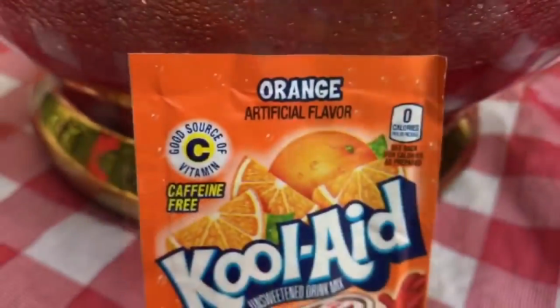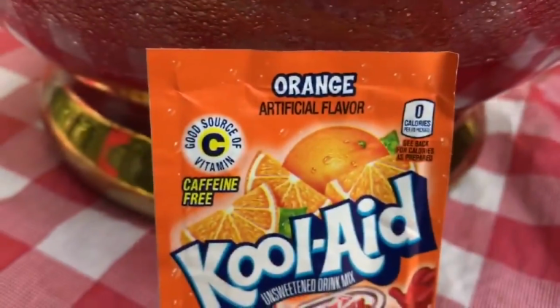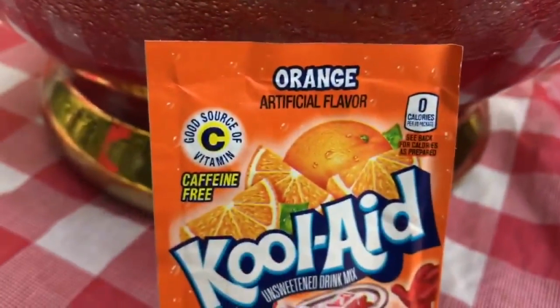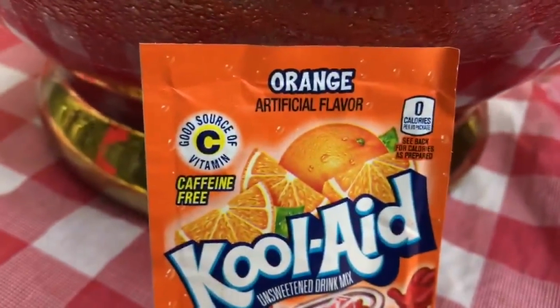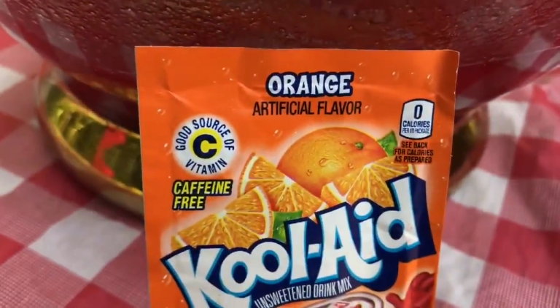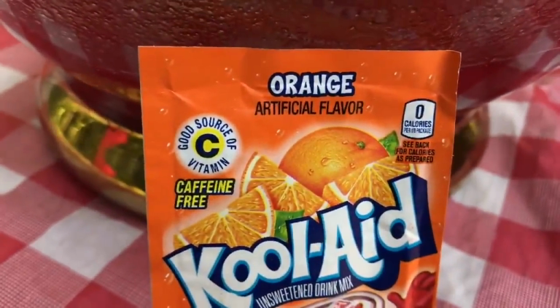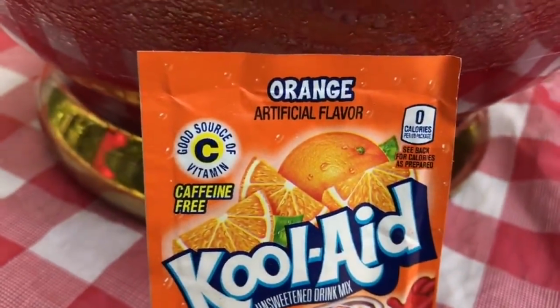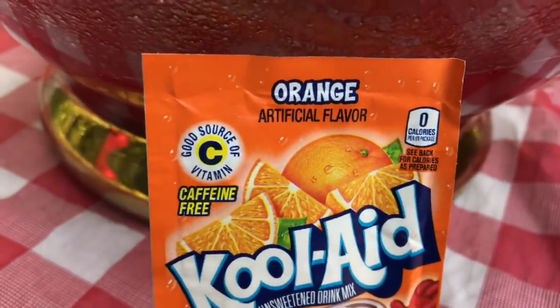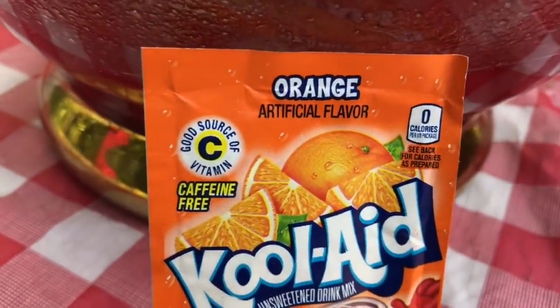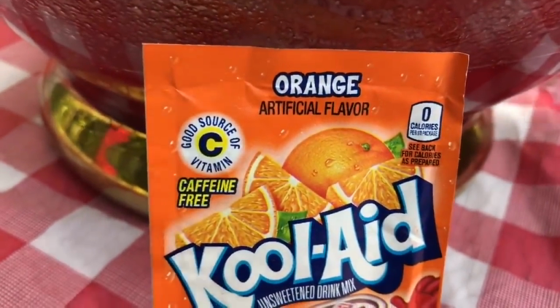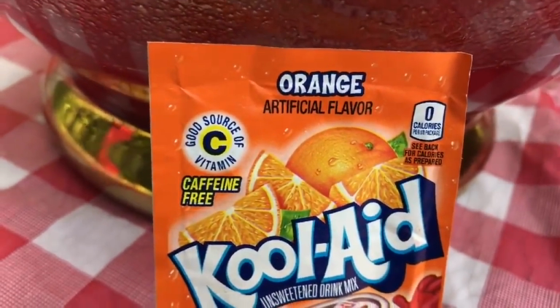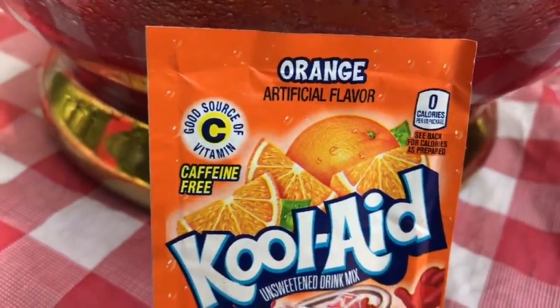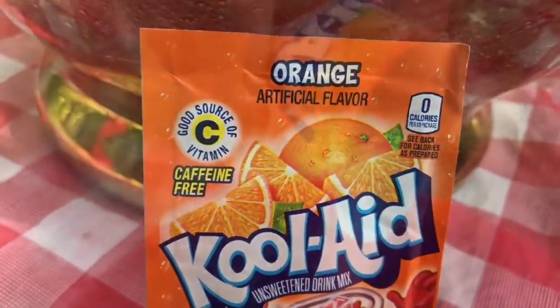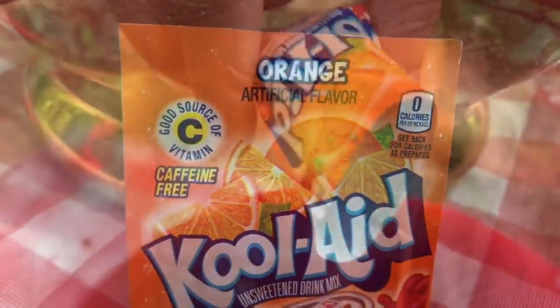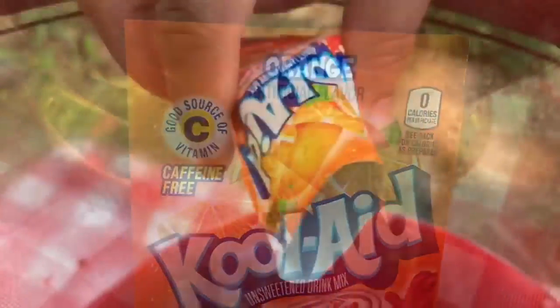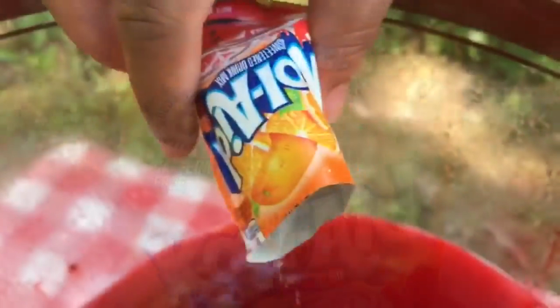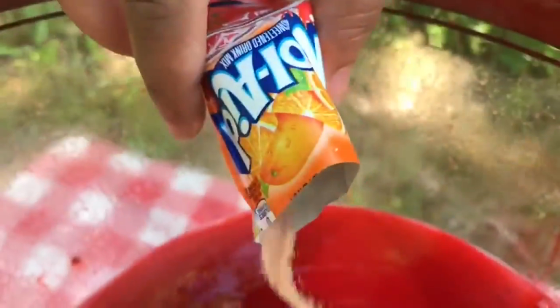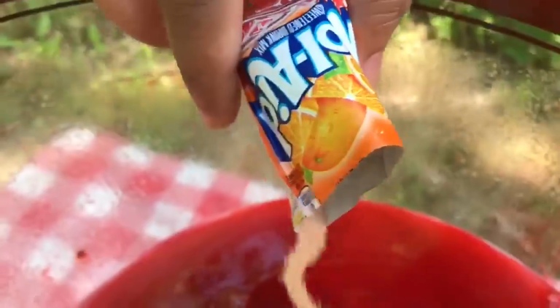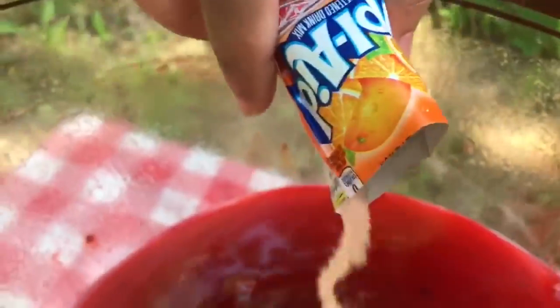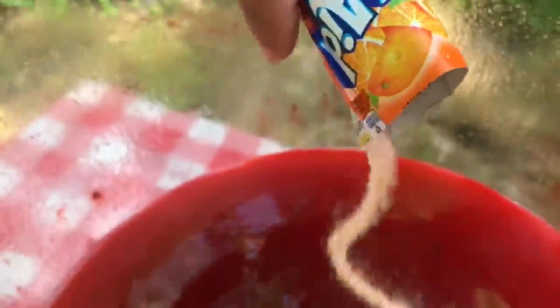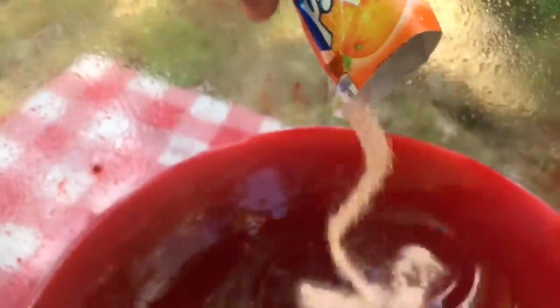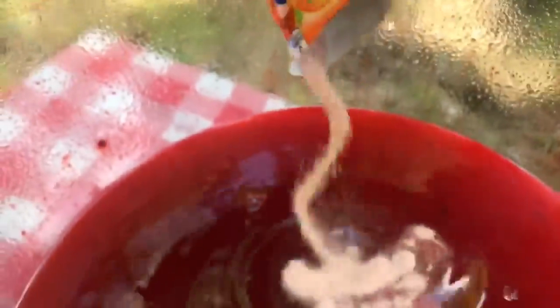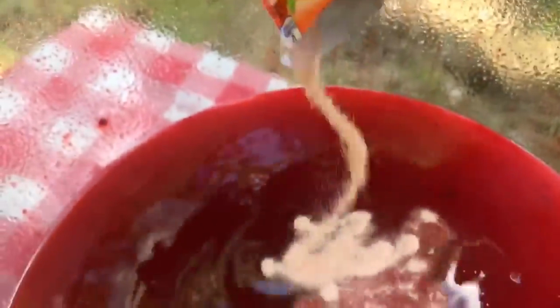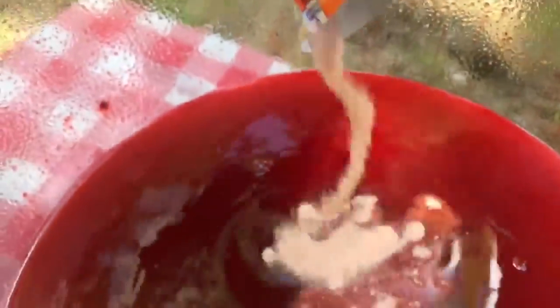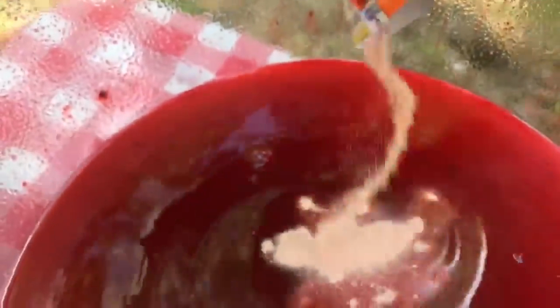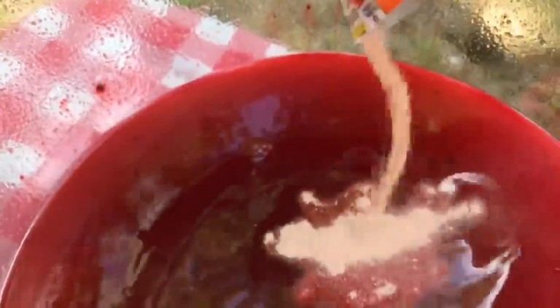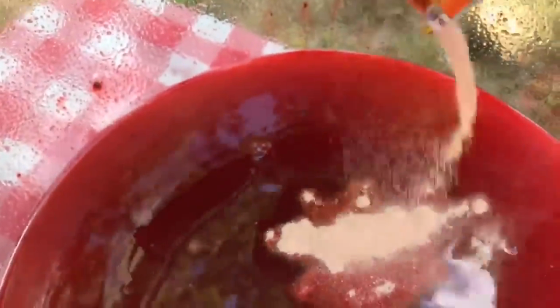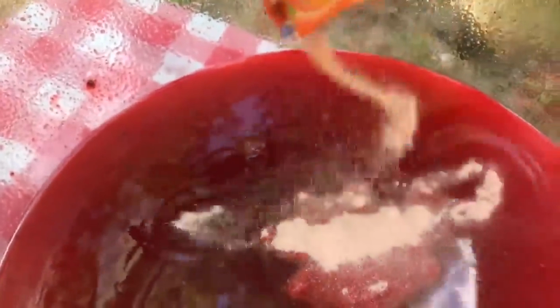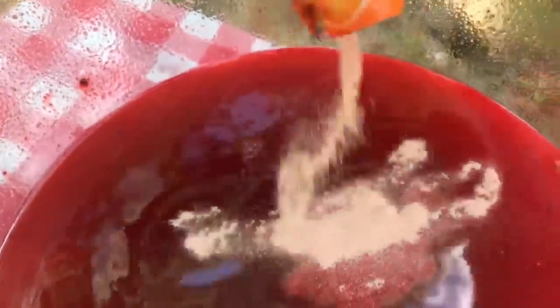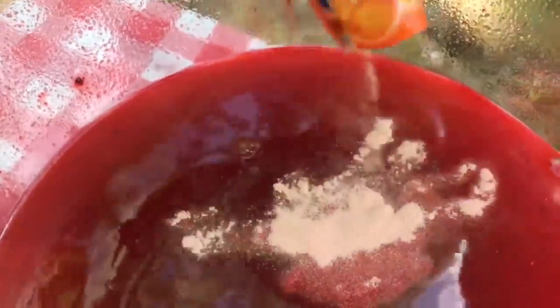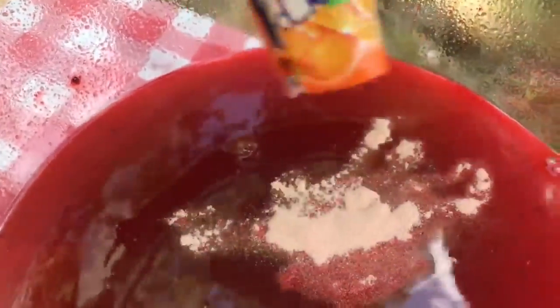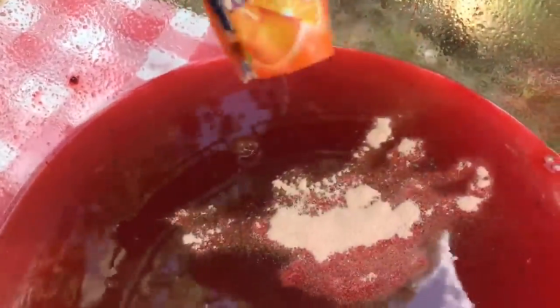Next, we're going to add in the package of orange Kool-Aid. Now, if you want to use the lemon or lemon lime Kool-Aid, you're welcome to do that.